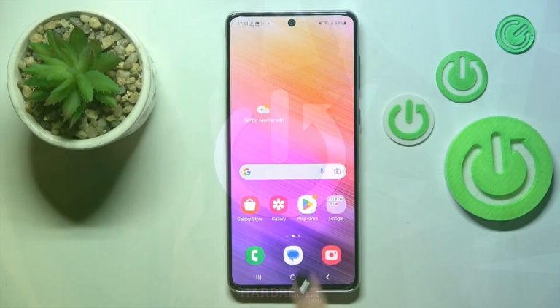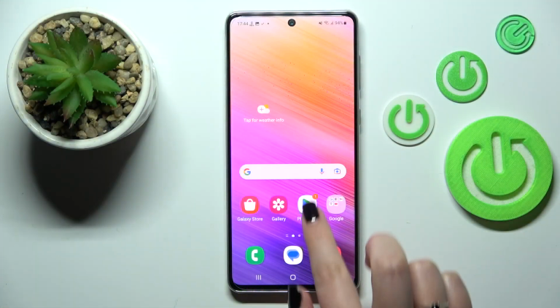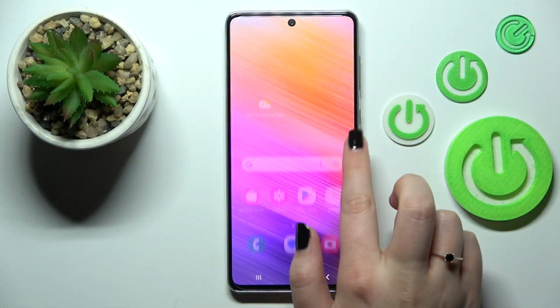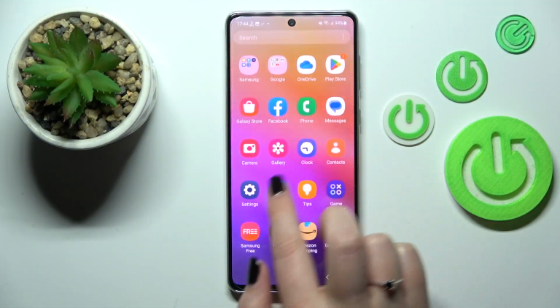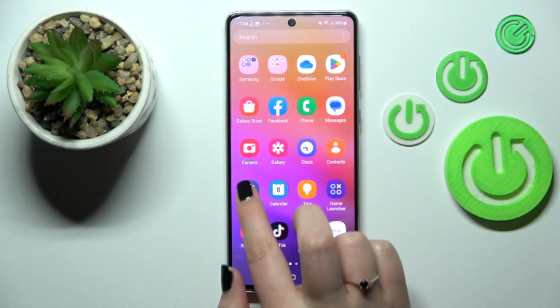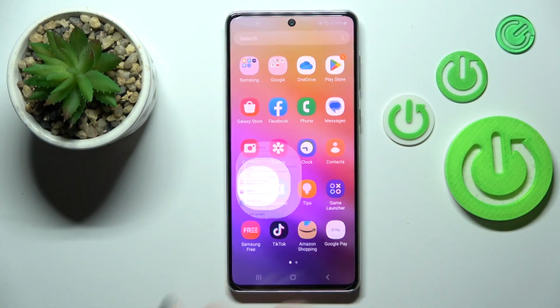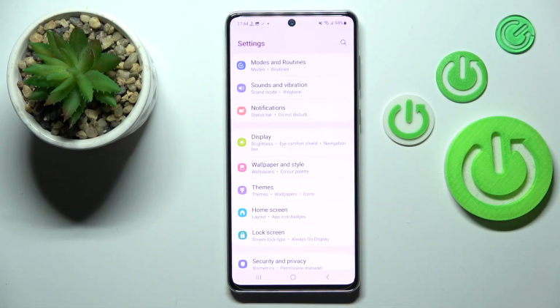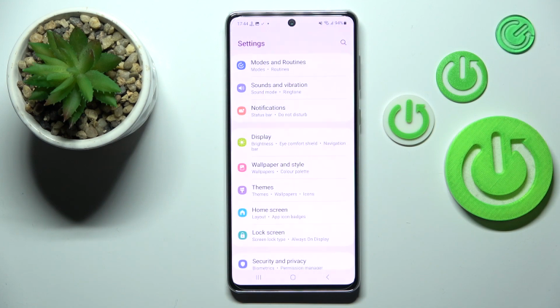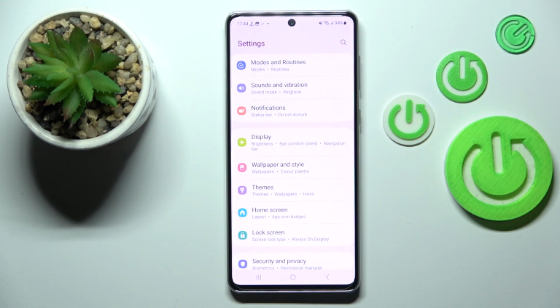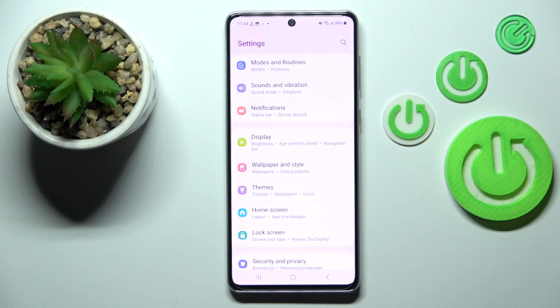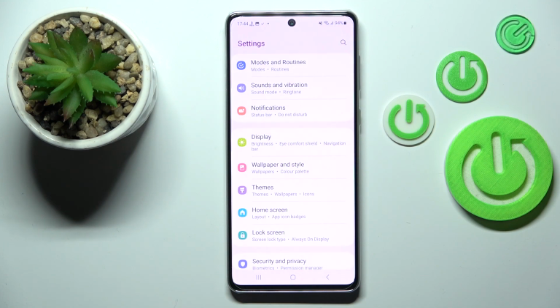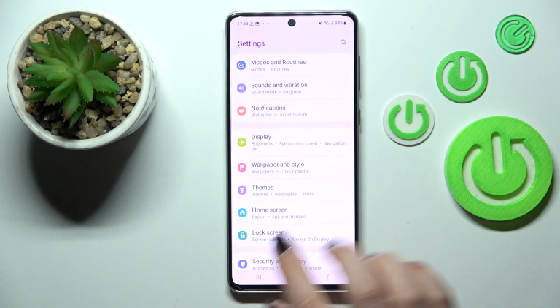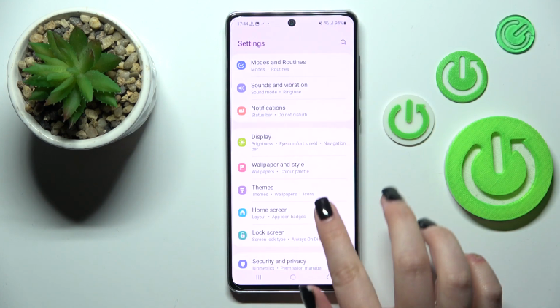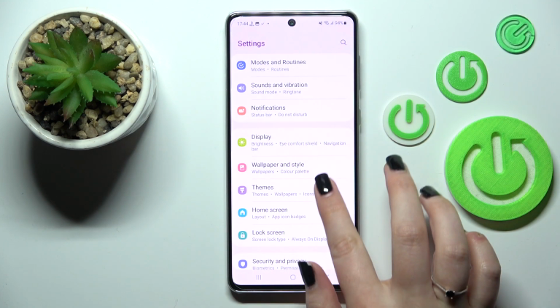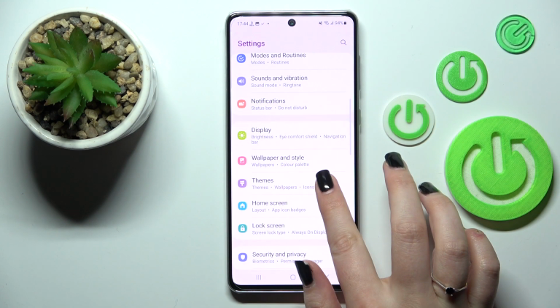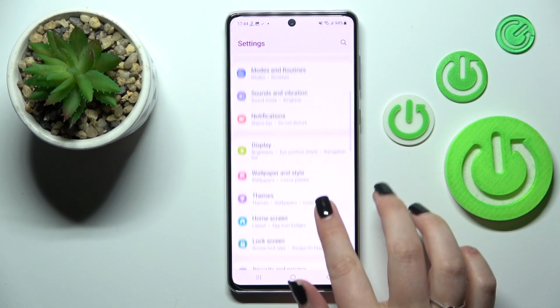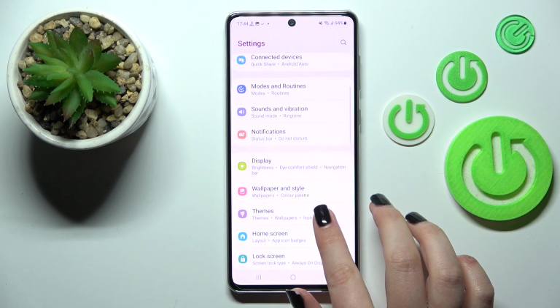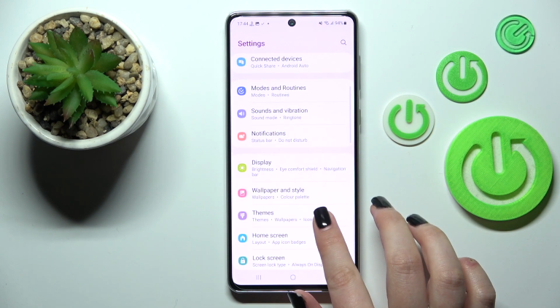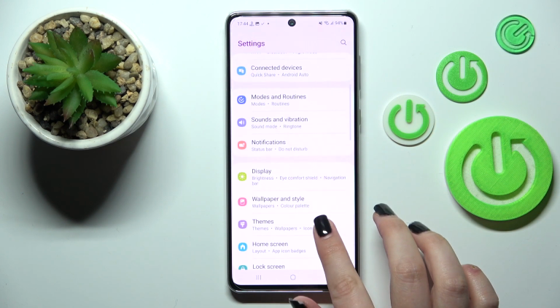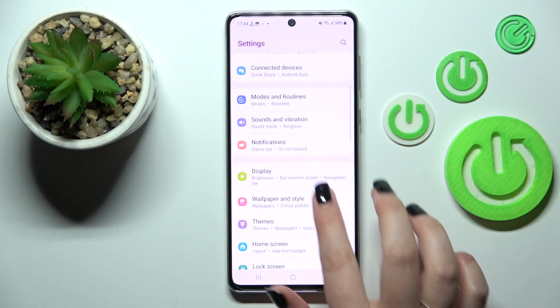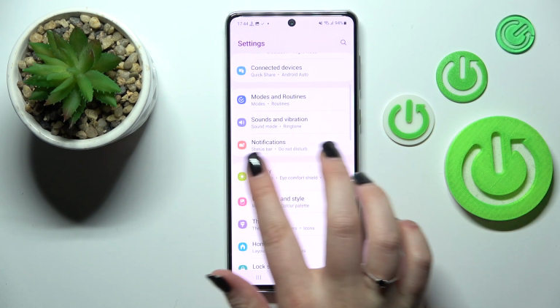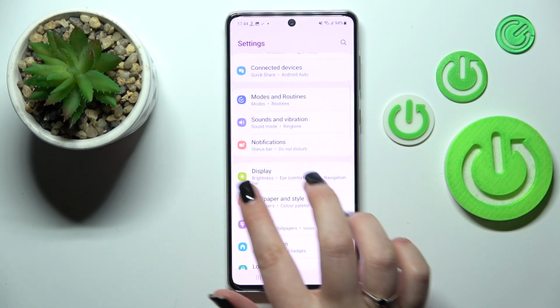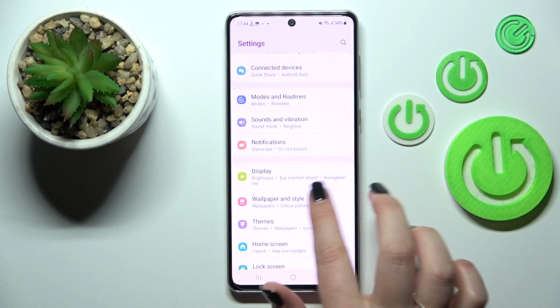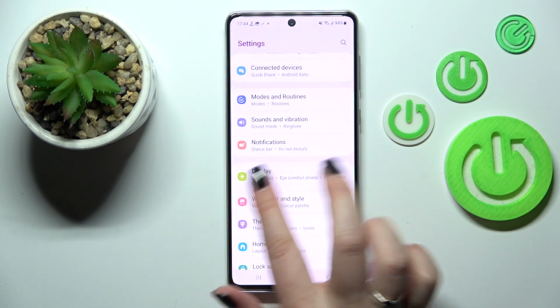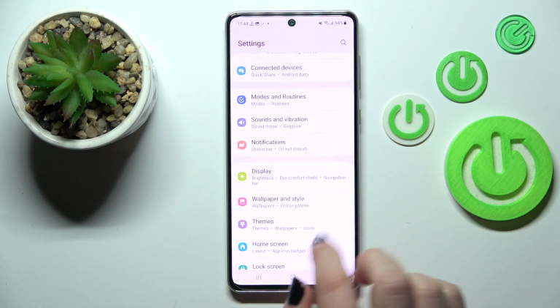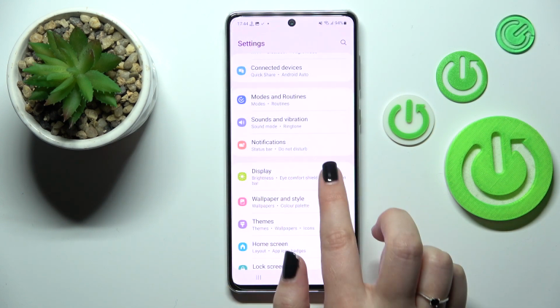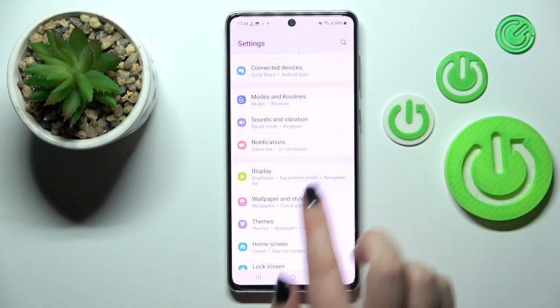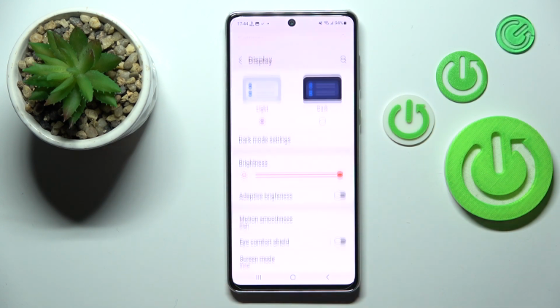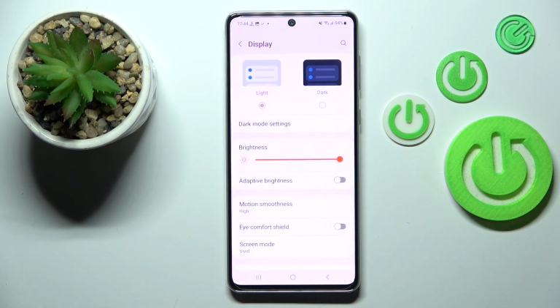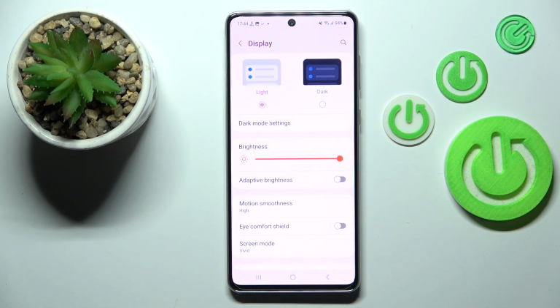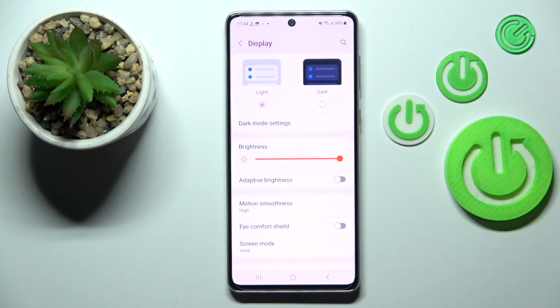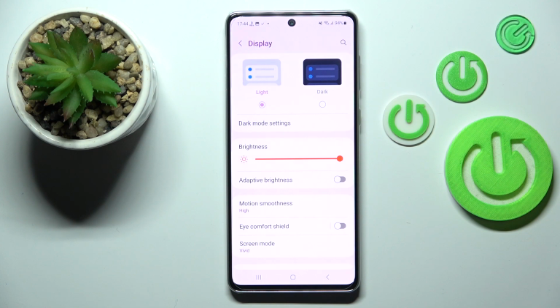So first of all we have to find and open the settings and now let's take a look at the display option. Let's tap on it.